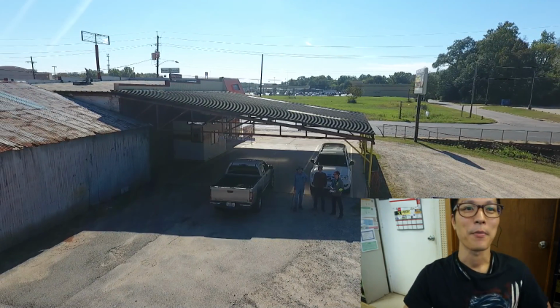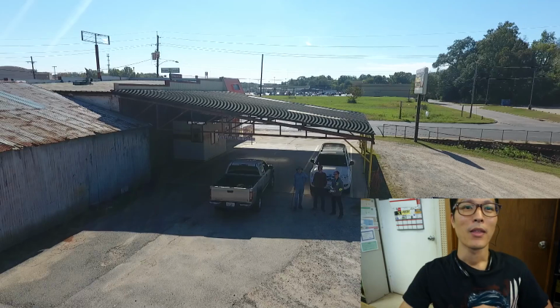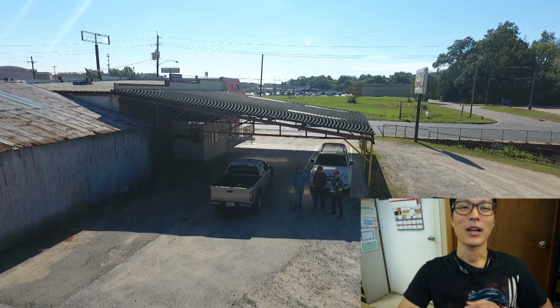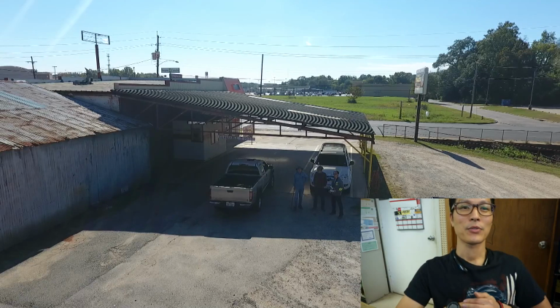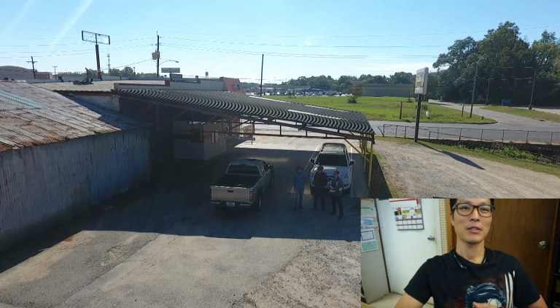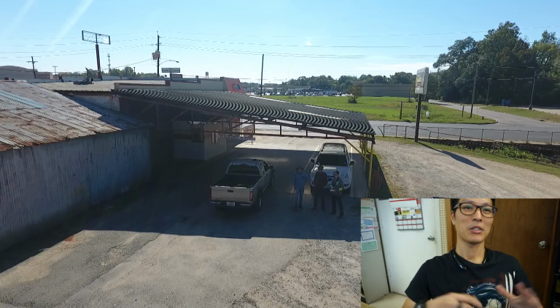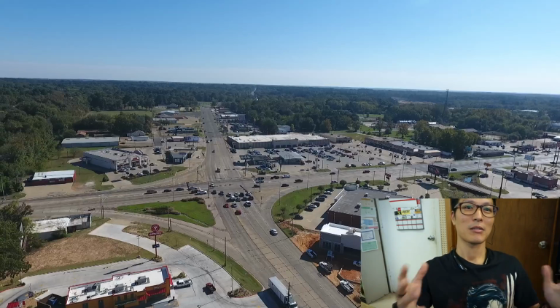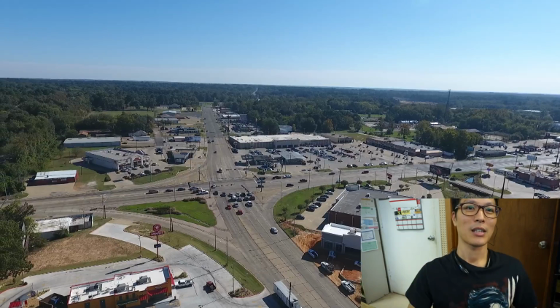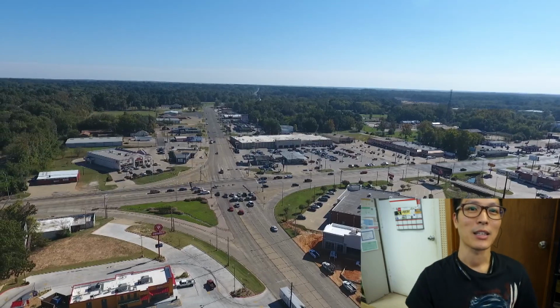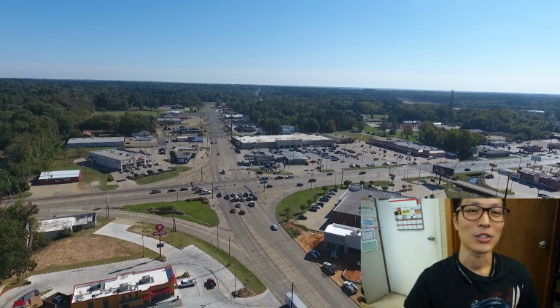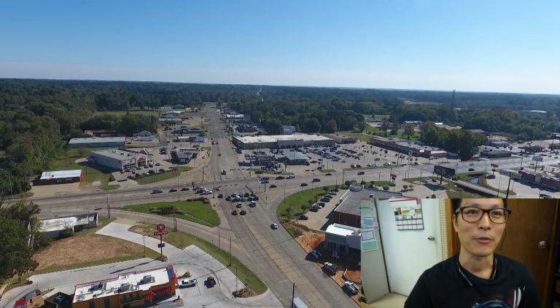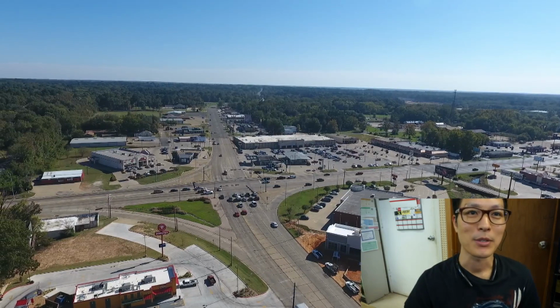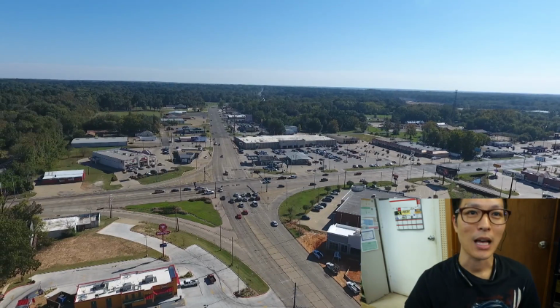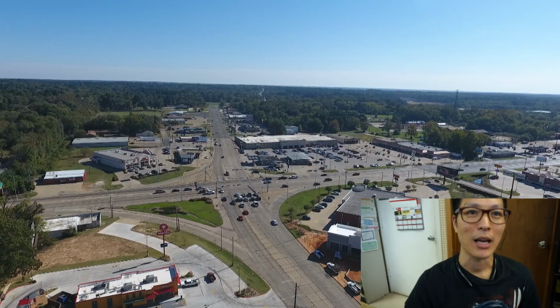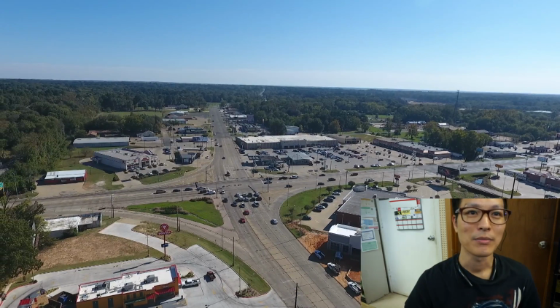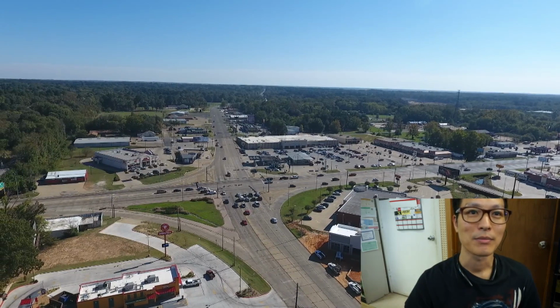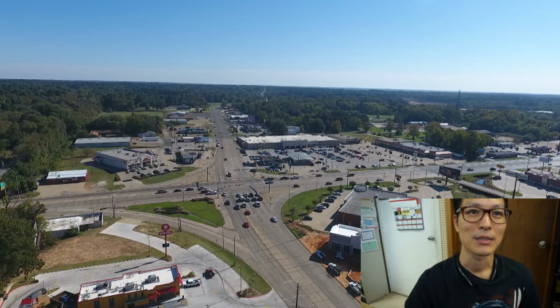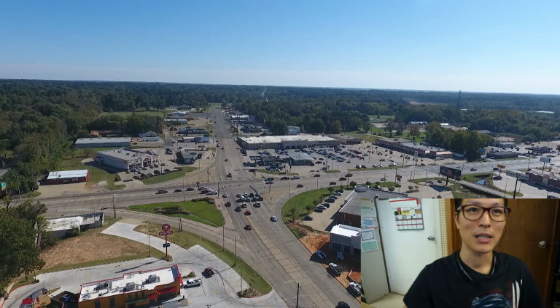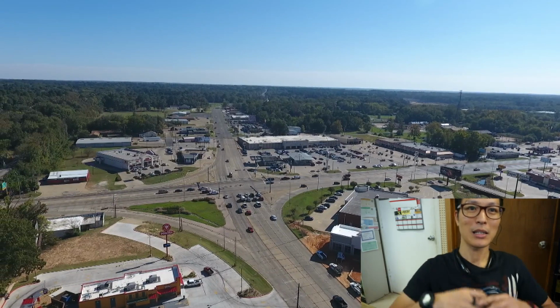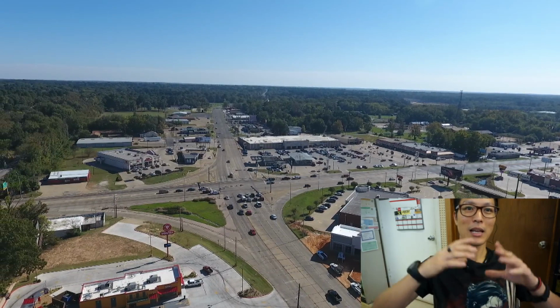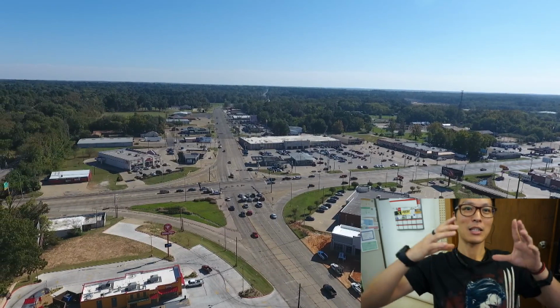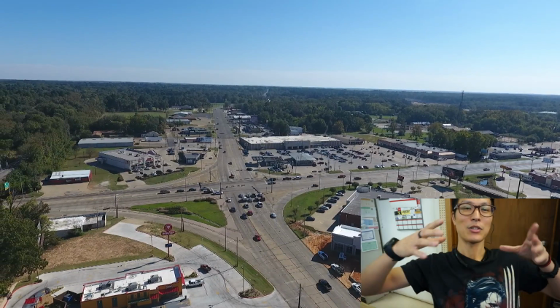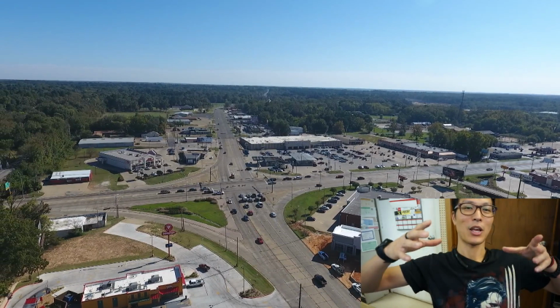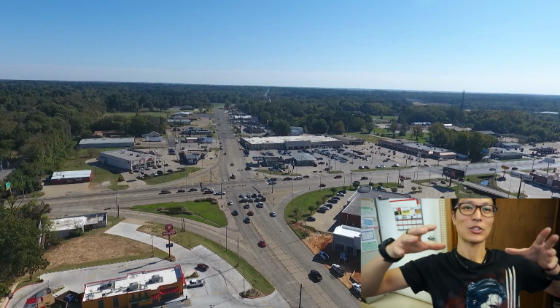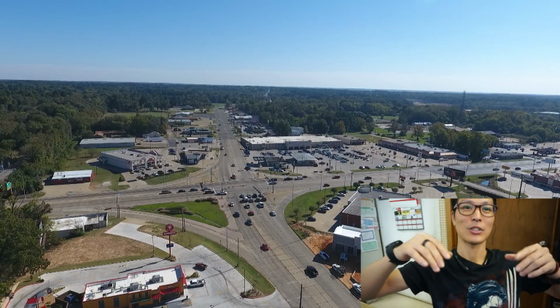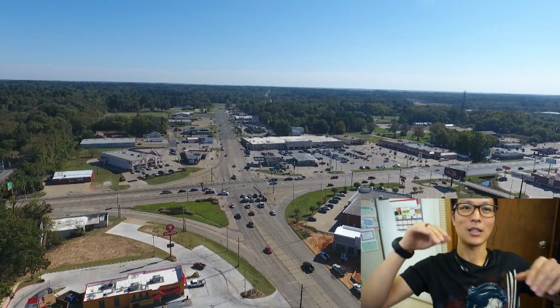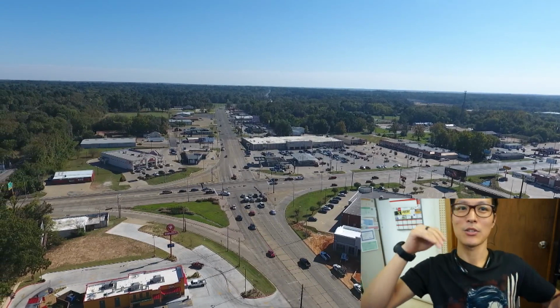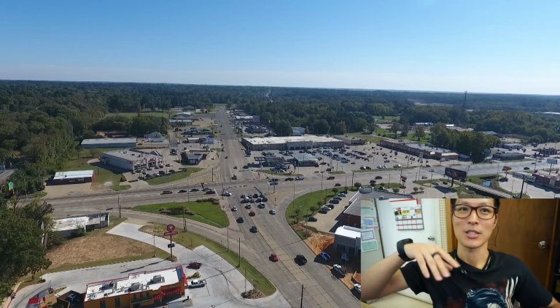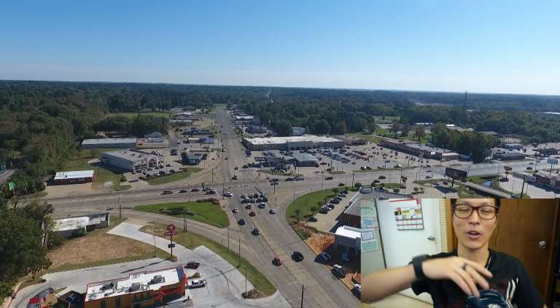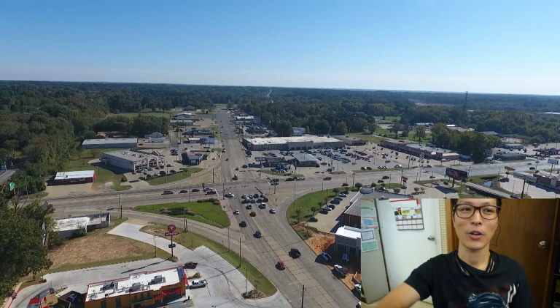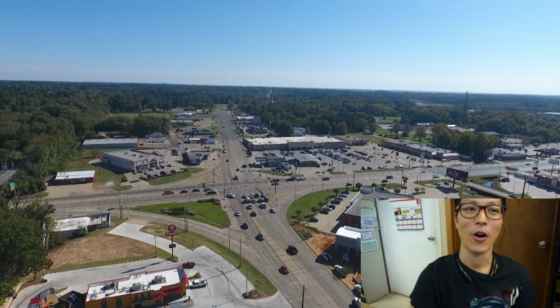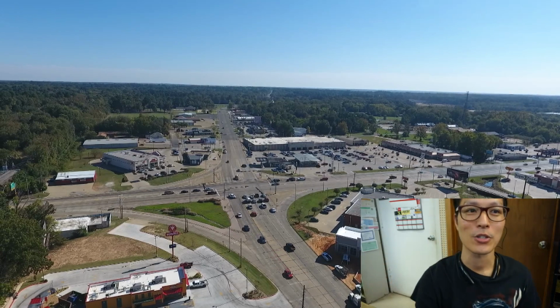Next, just taking a shot from the sky, getting a nice view of the intersection where you can see all the cars.